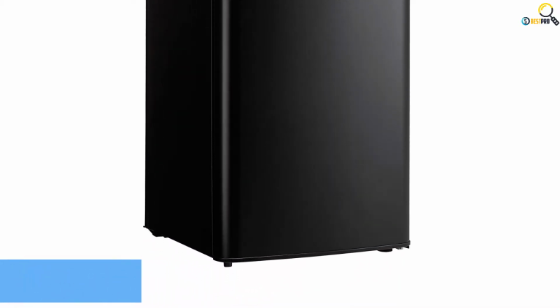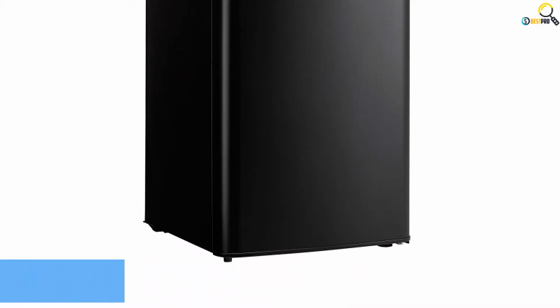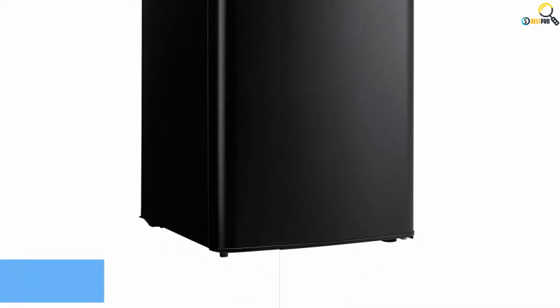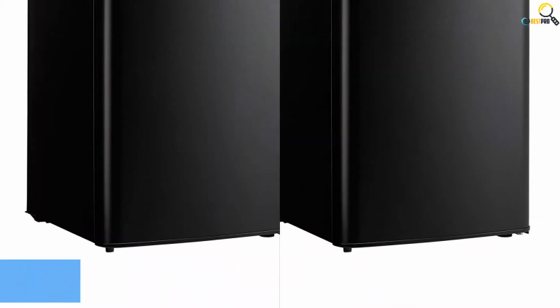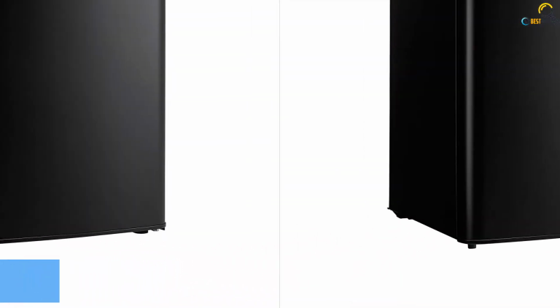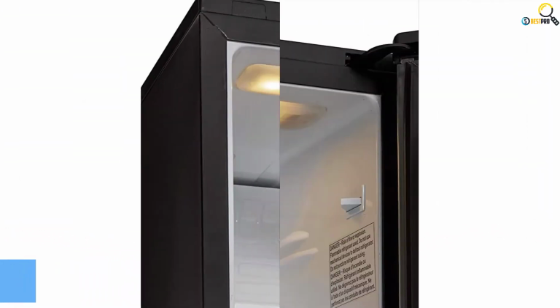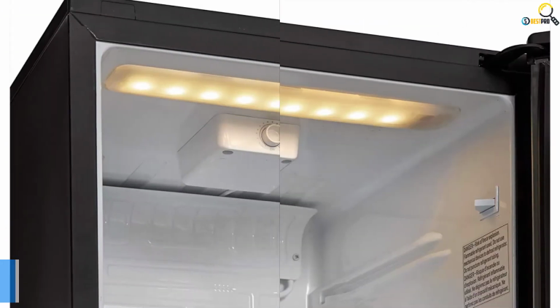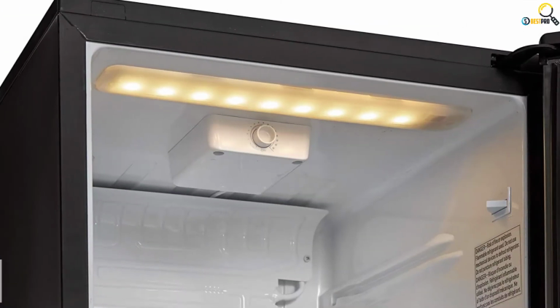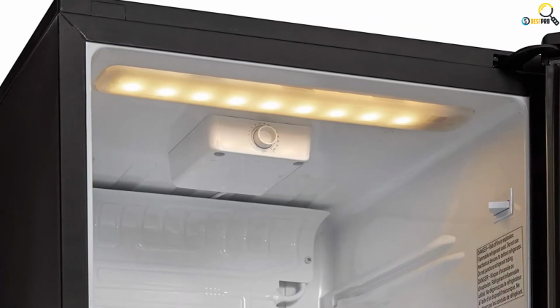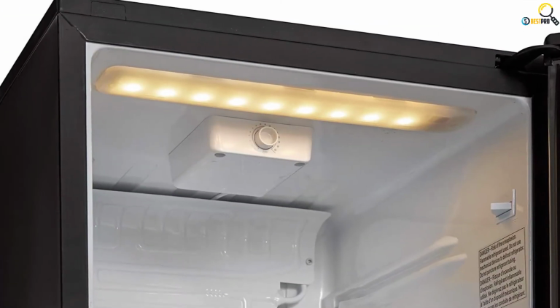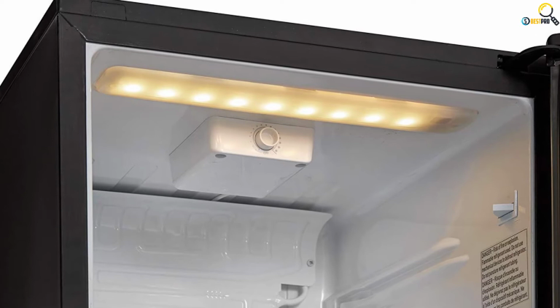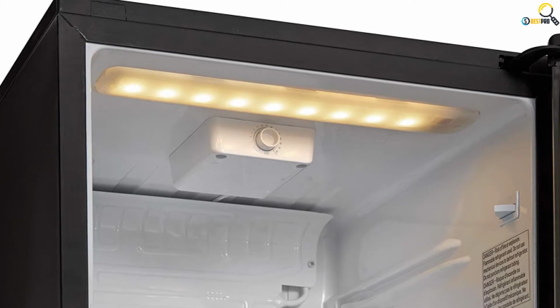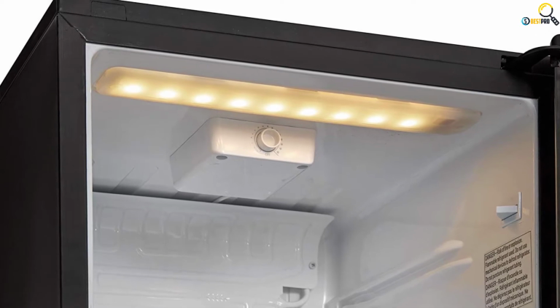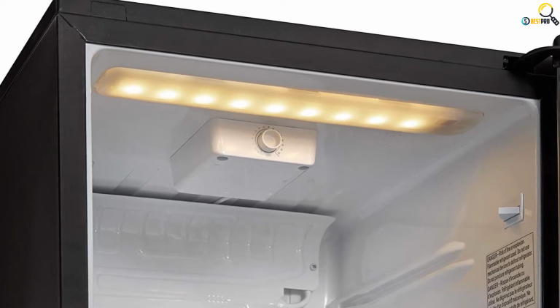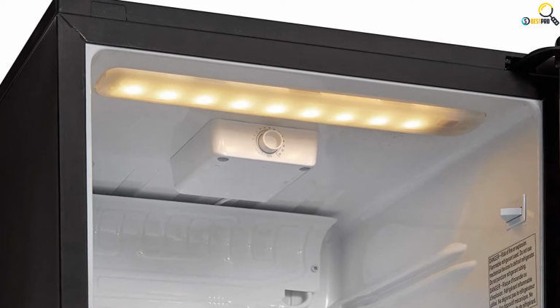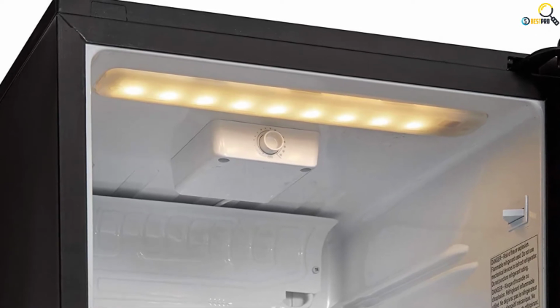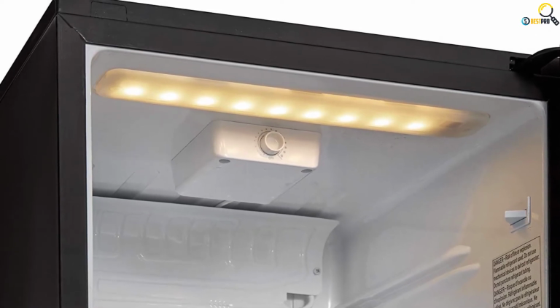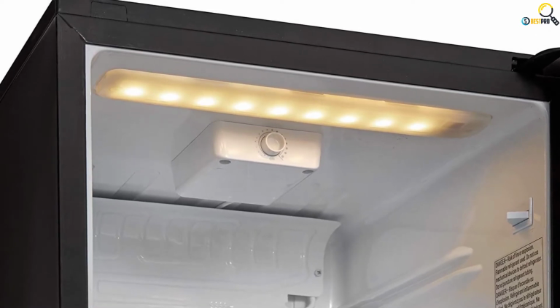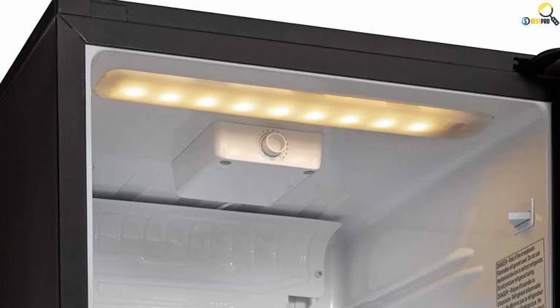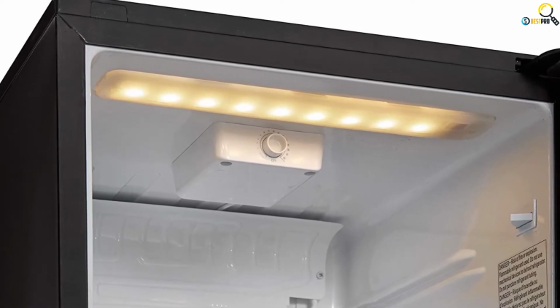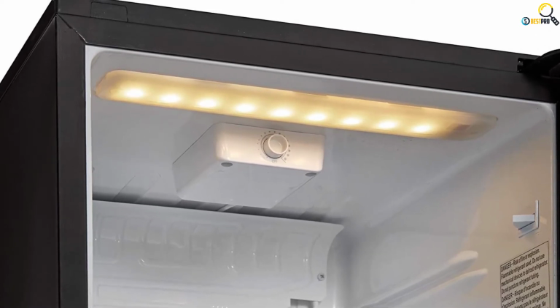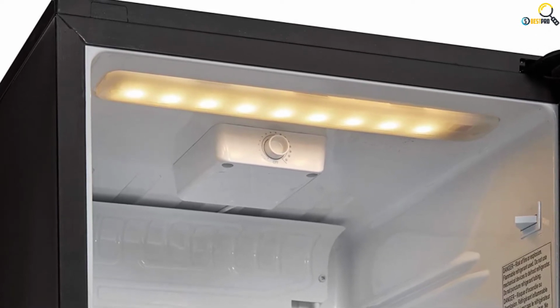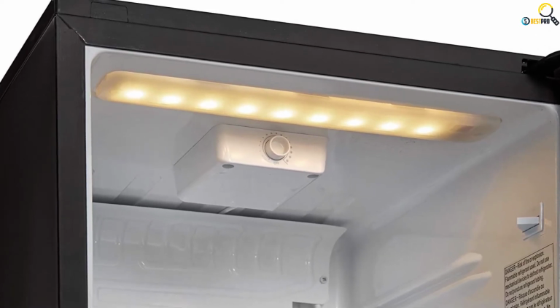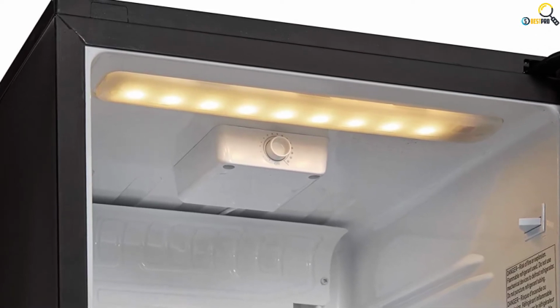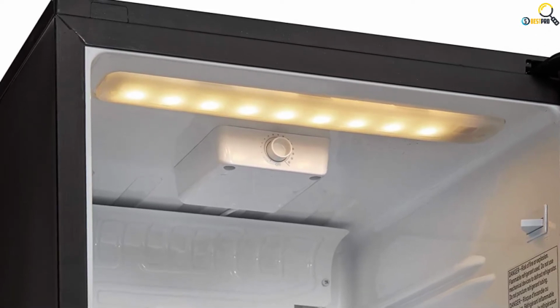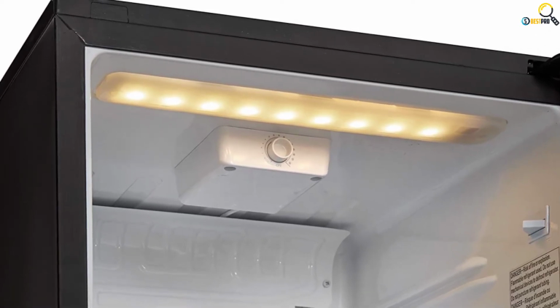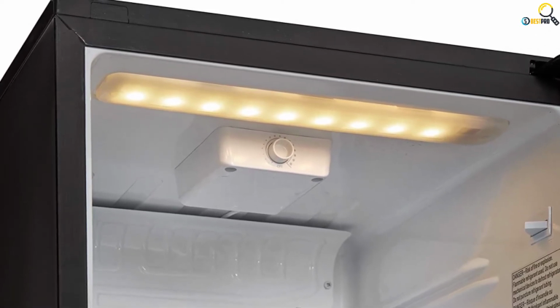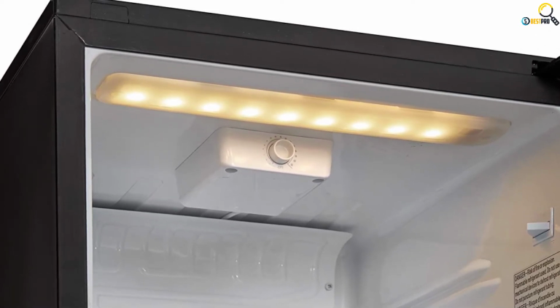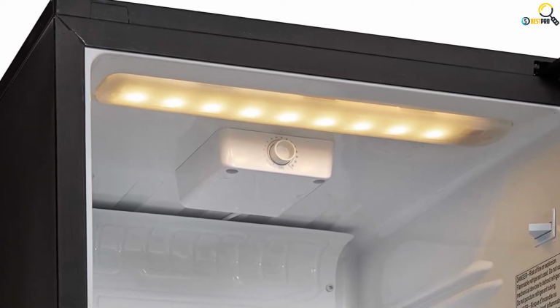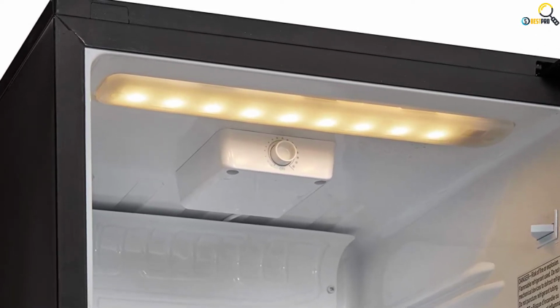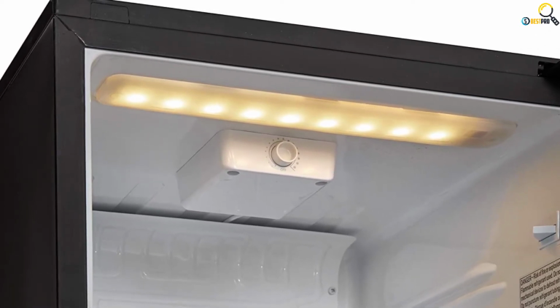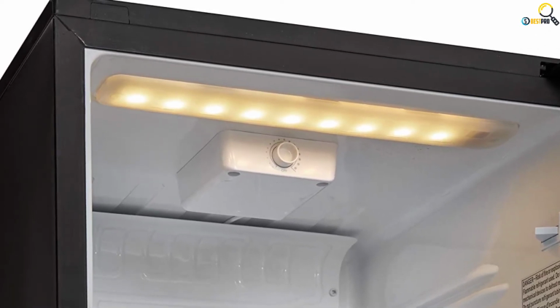The tempered glass adjustable shelves let you customize it as per your needs.